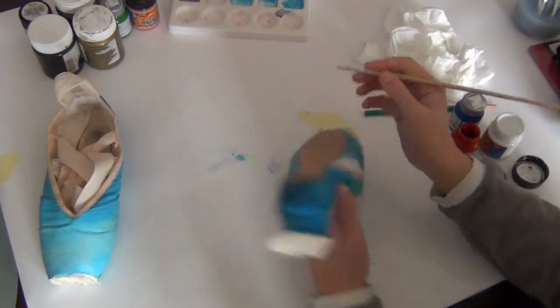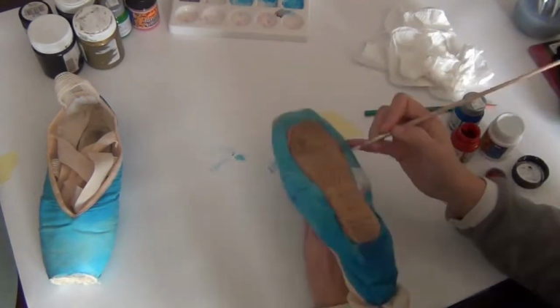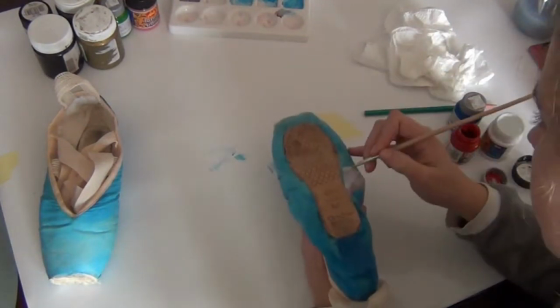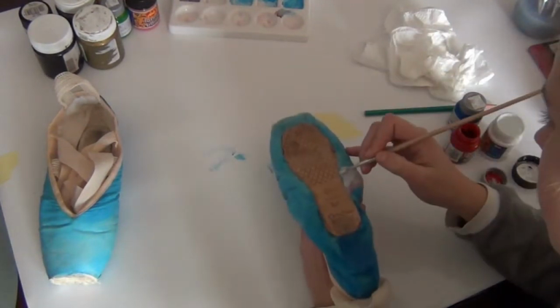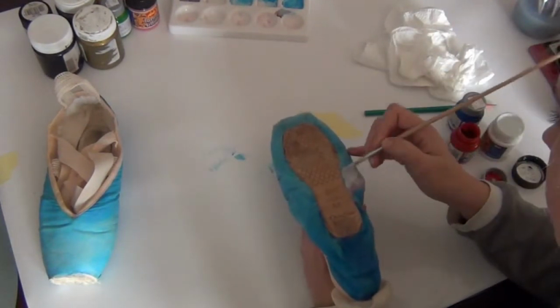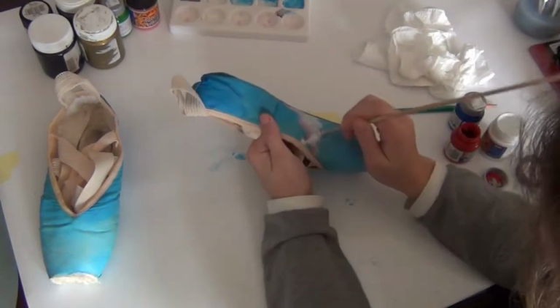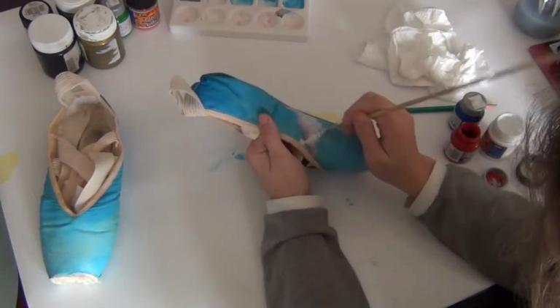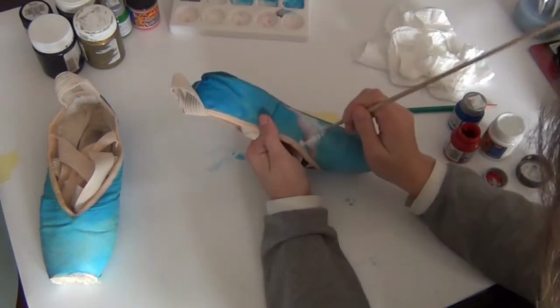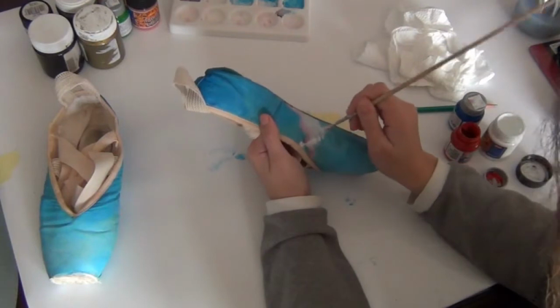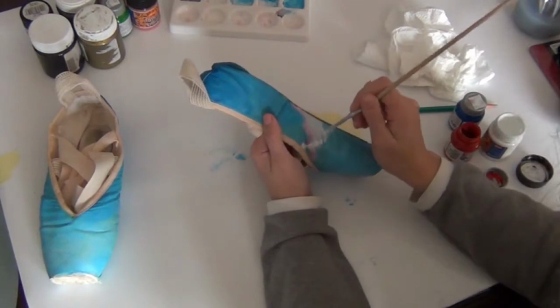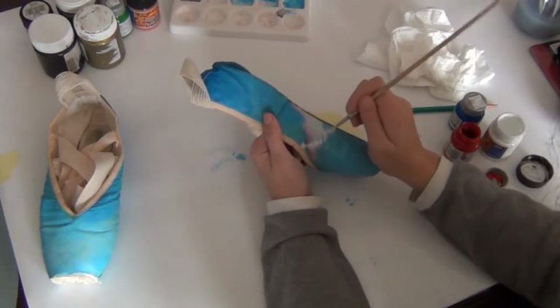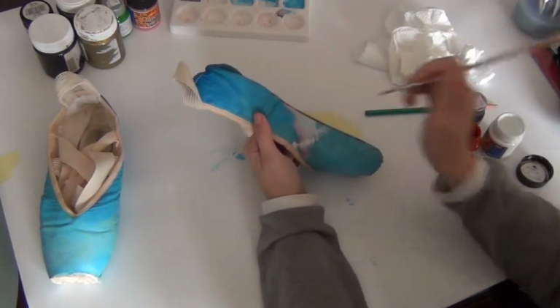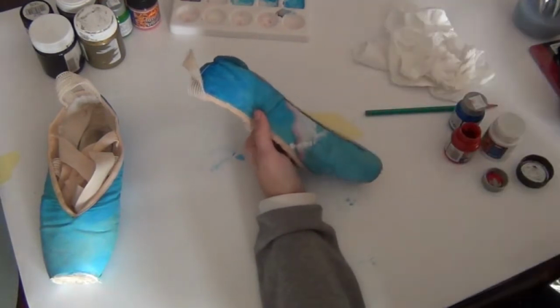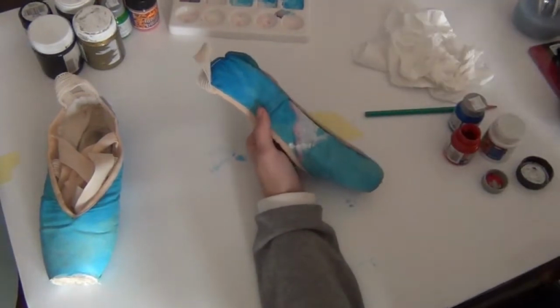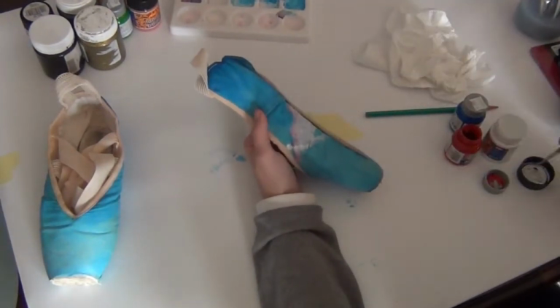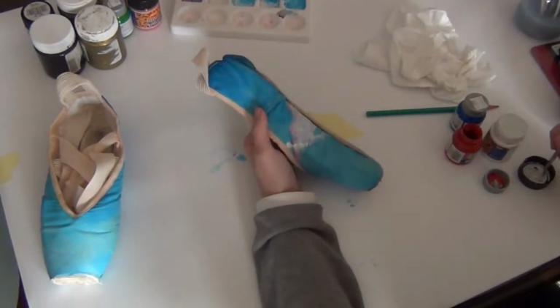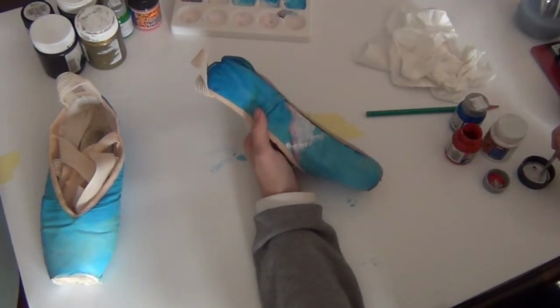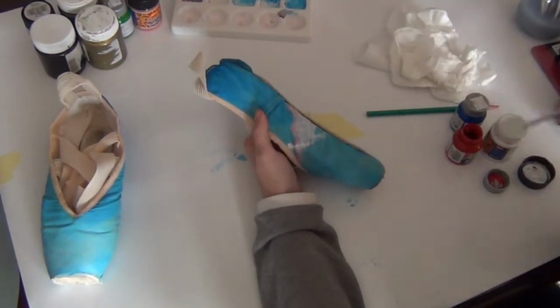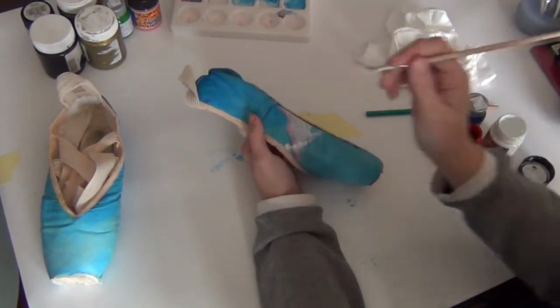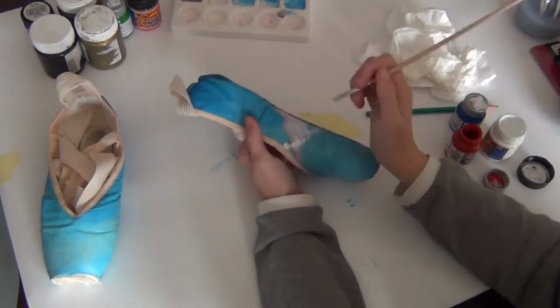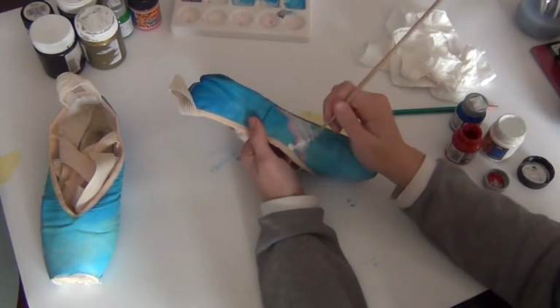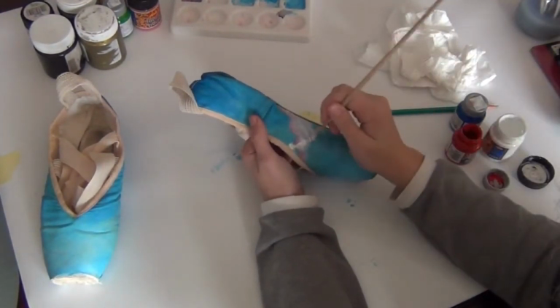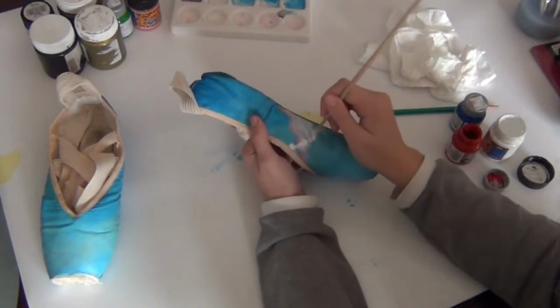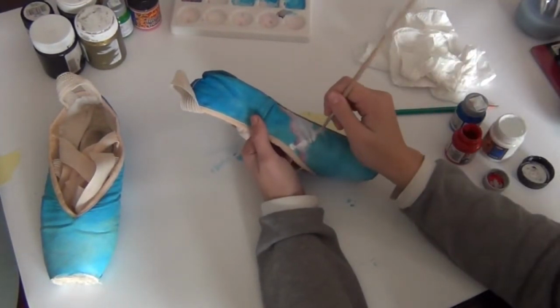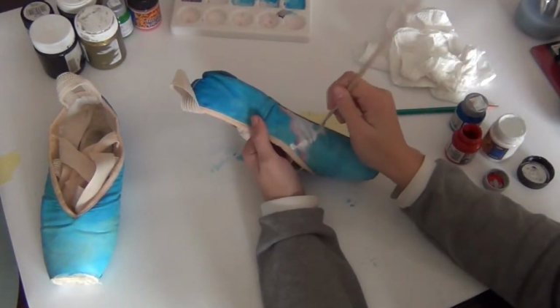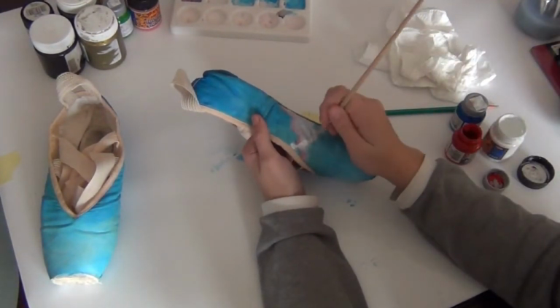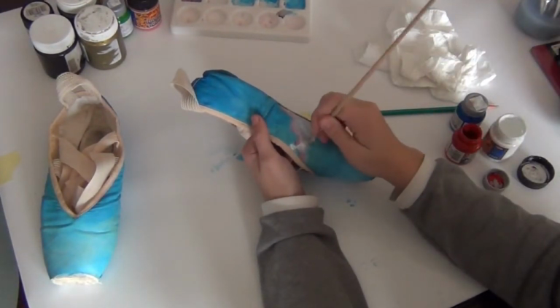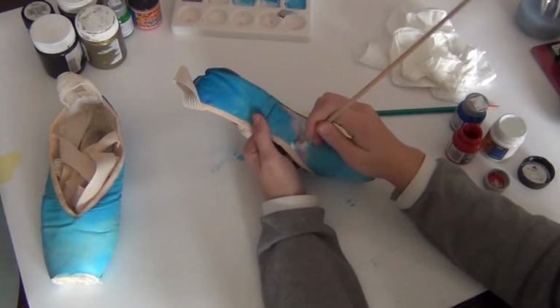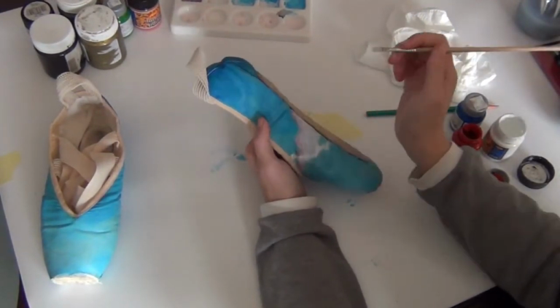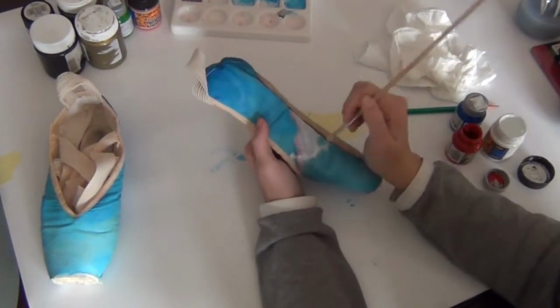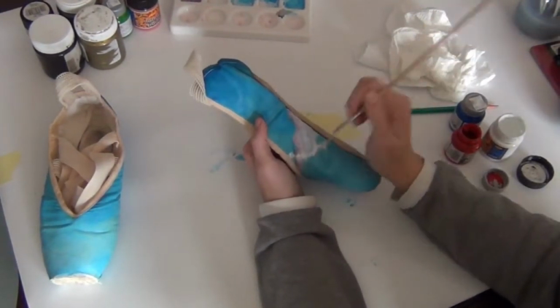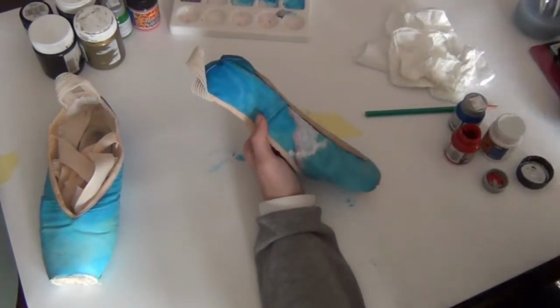These shoes are inspired by a recent photo shoot that I did.